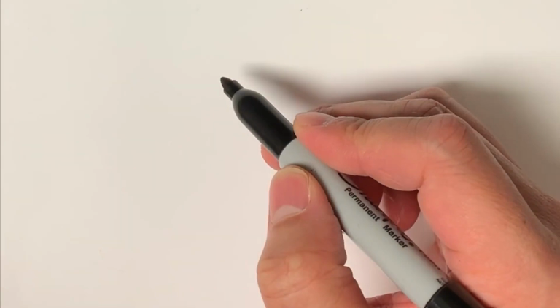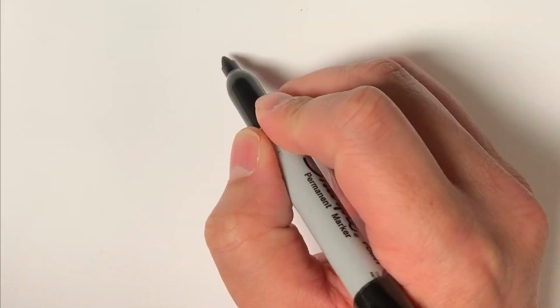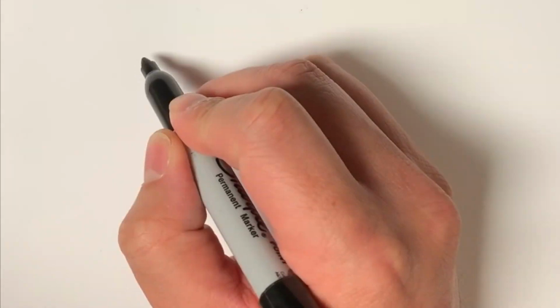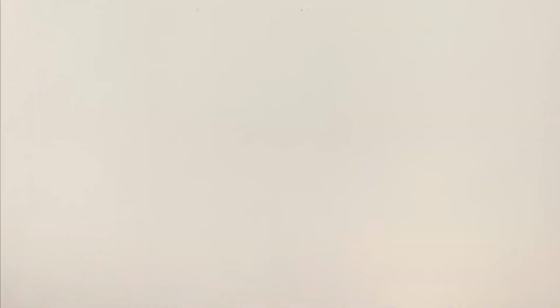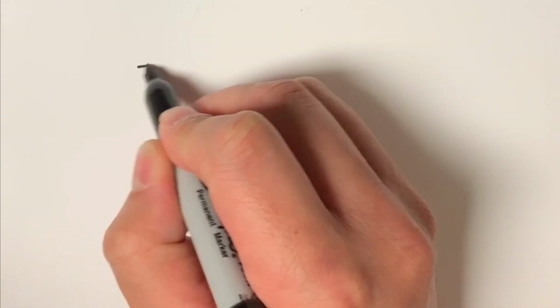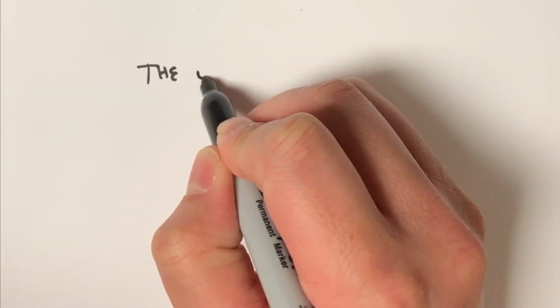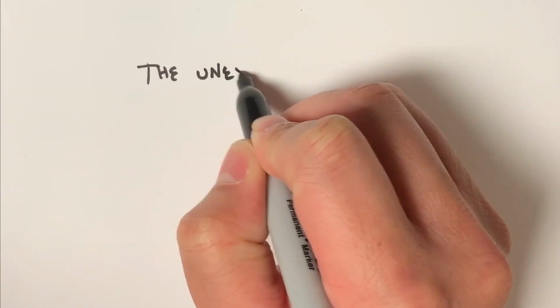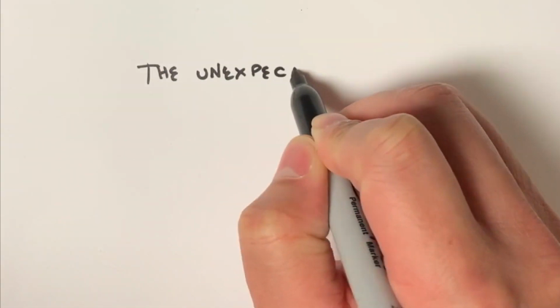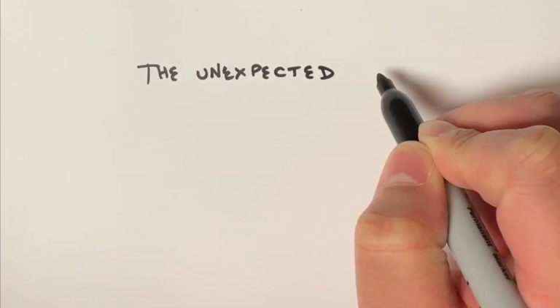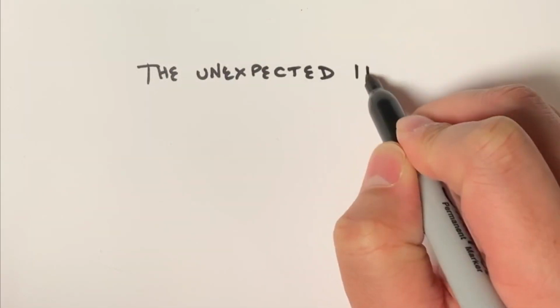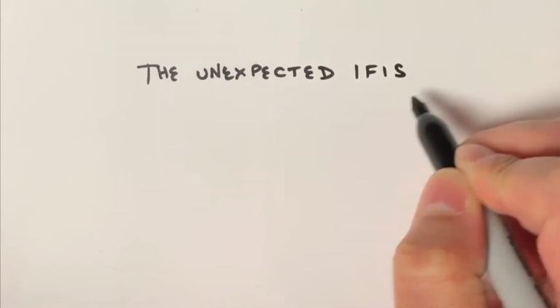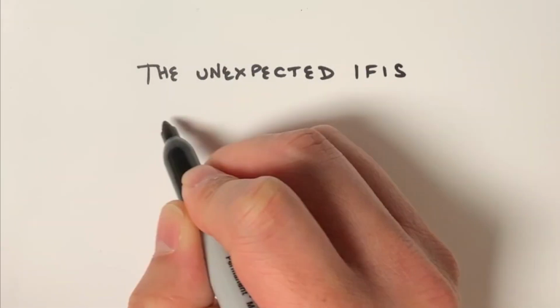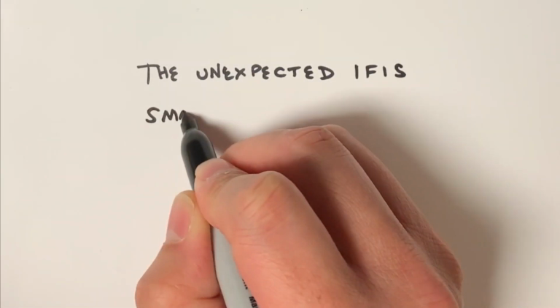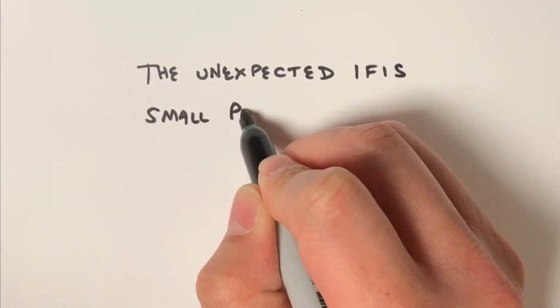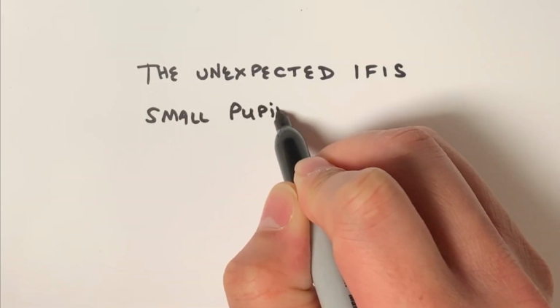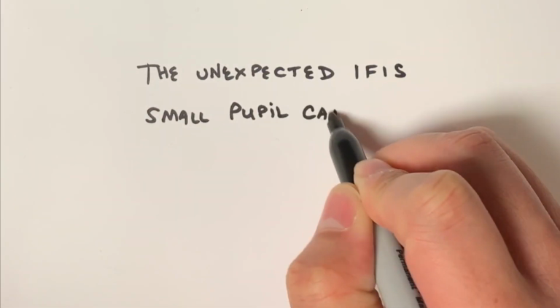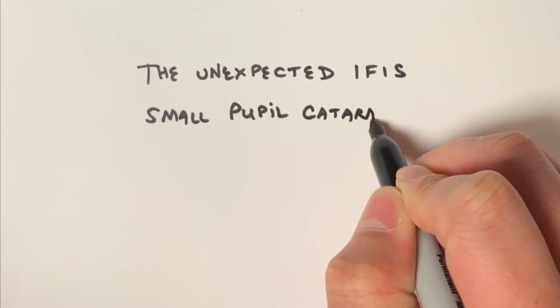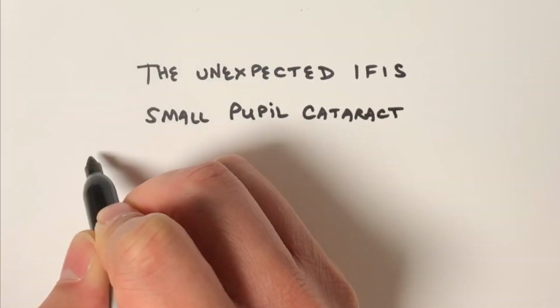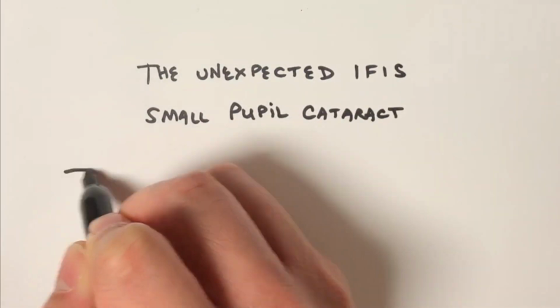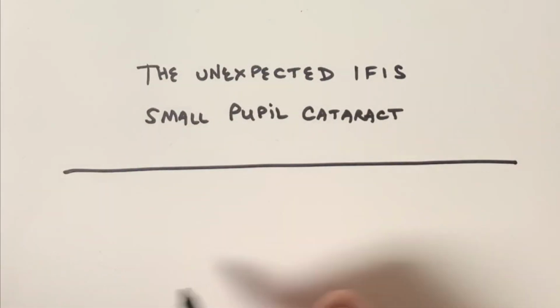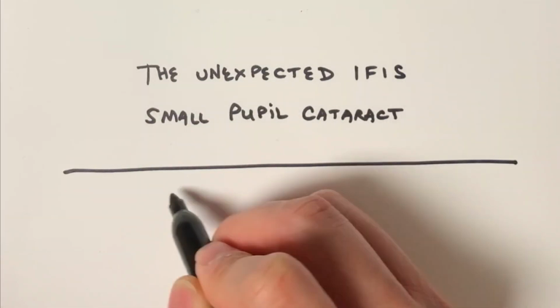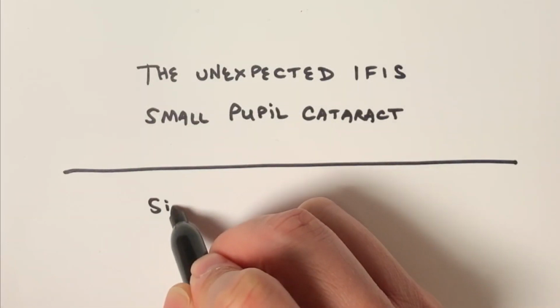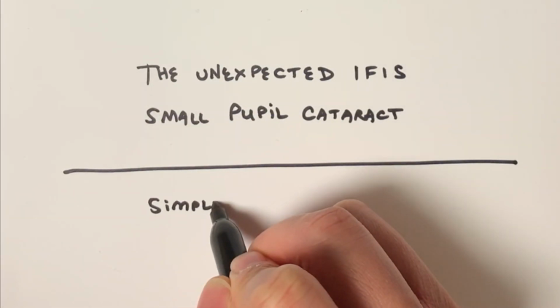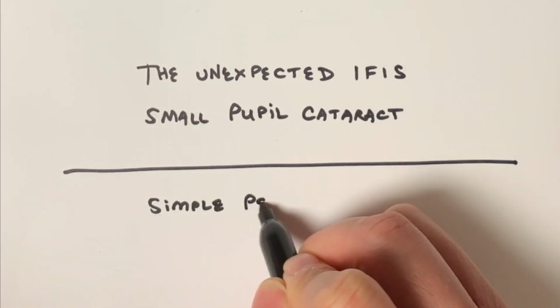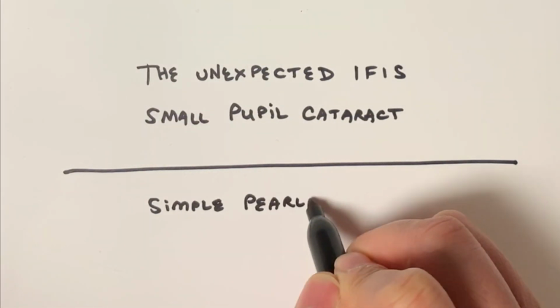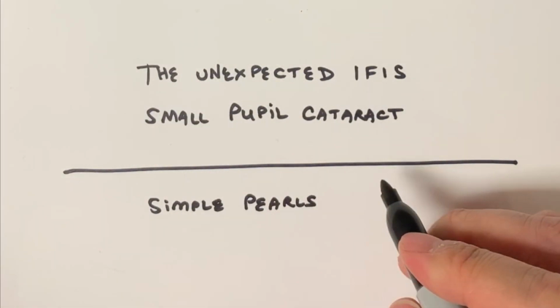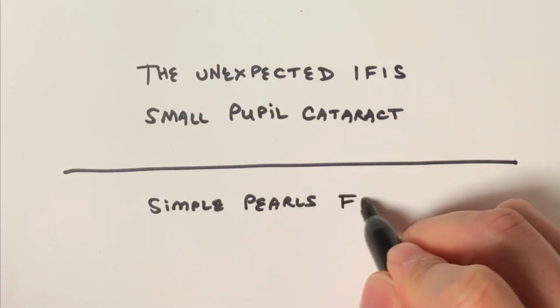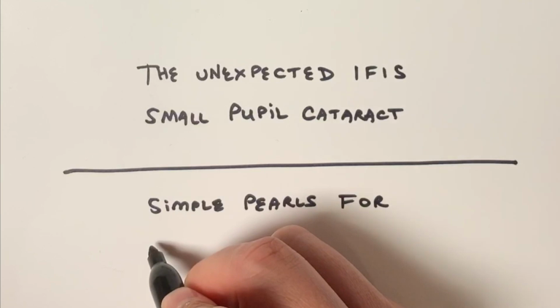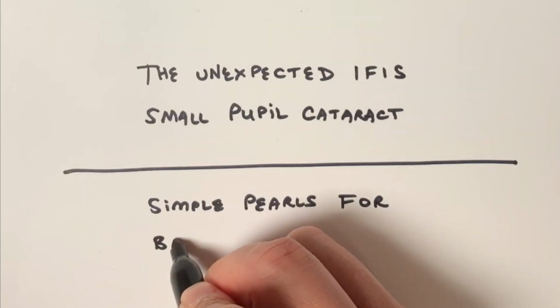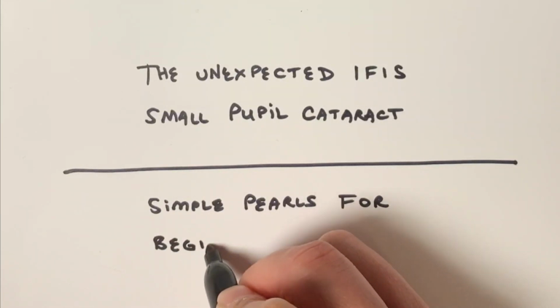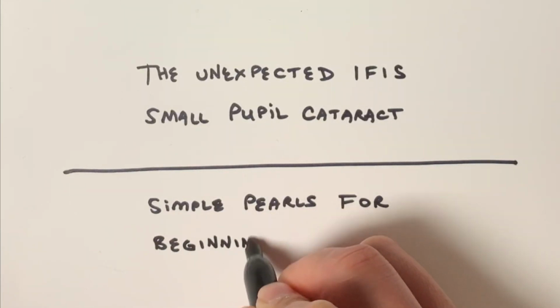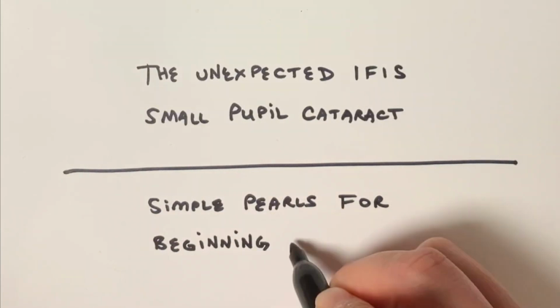The Unexpected Floppy Iris Small Pupil Cataract: simple pearls for beginning surgeons.